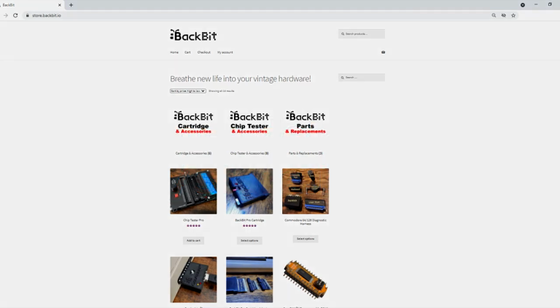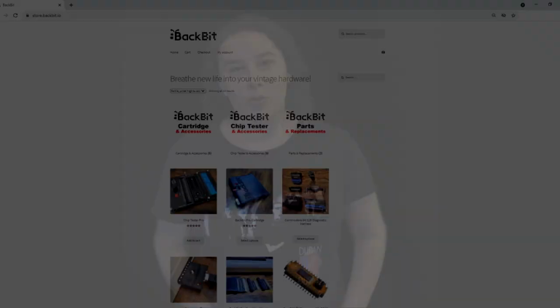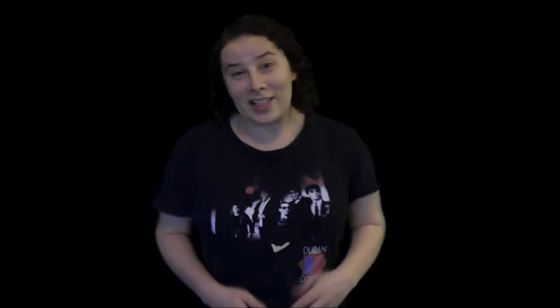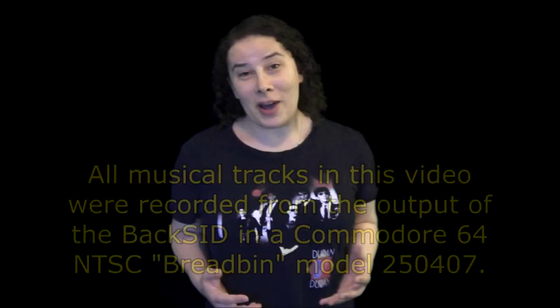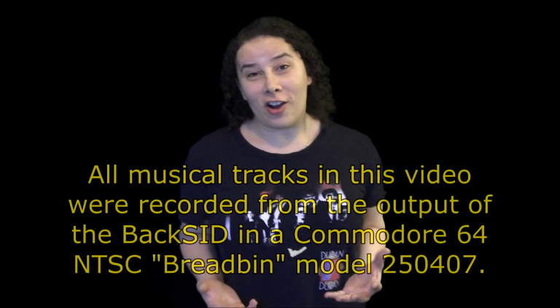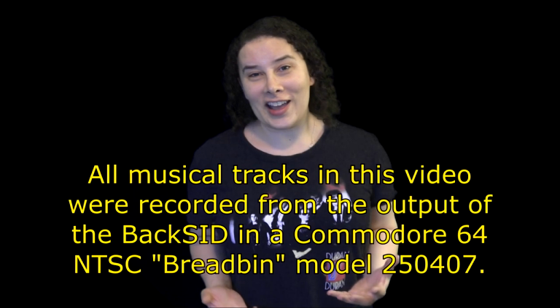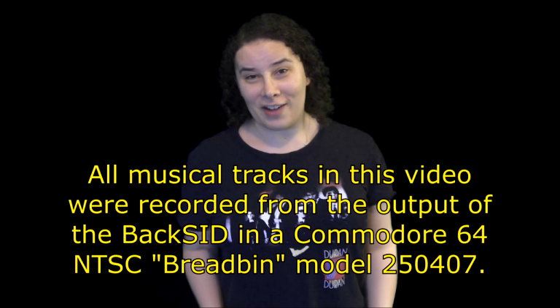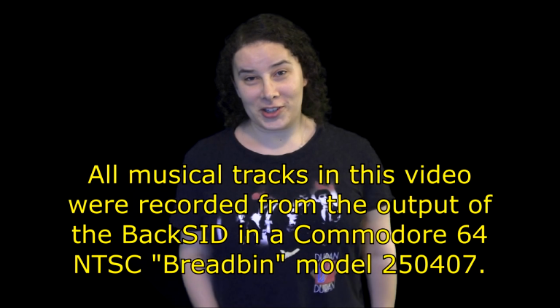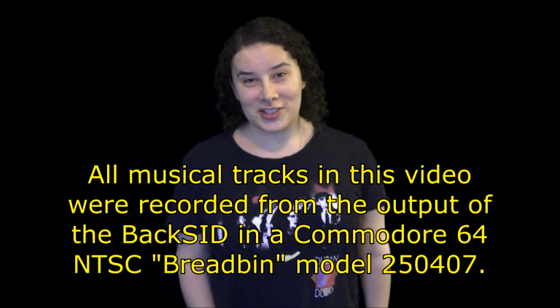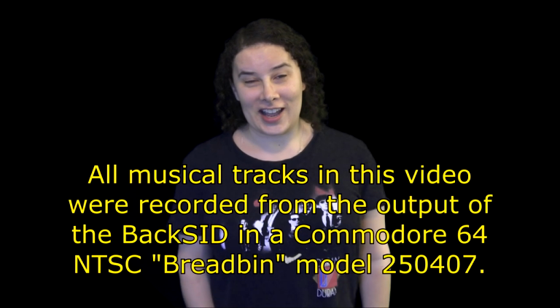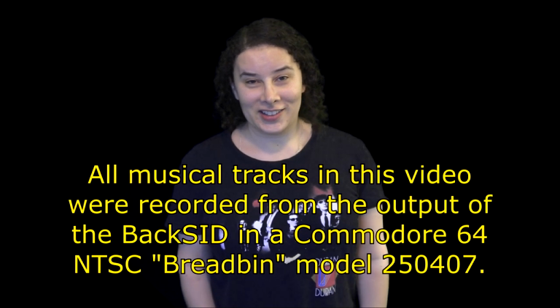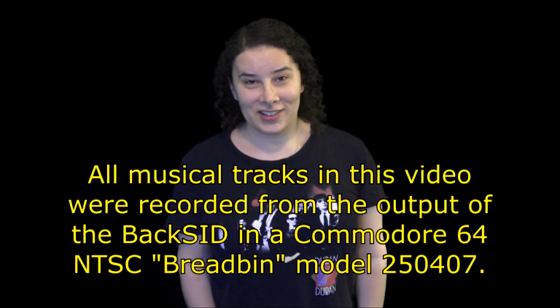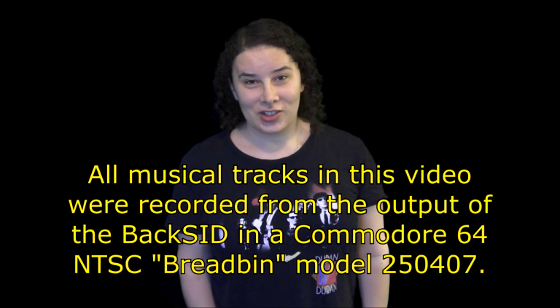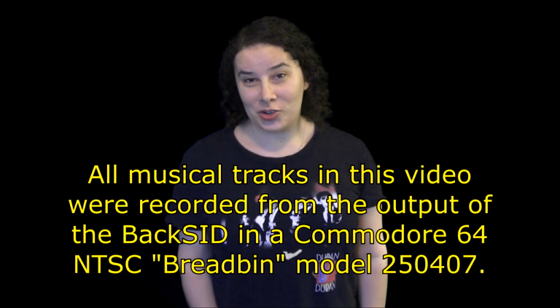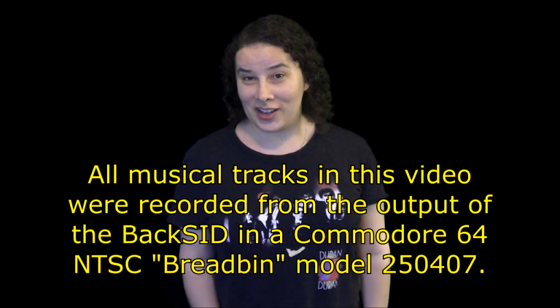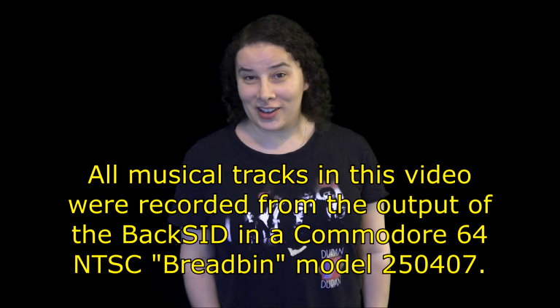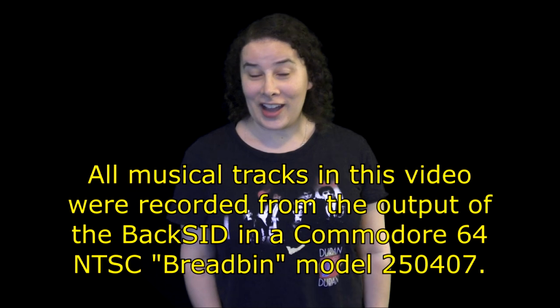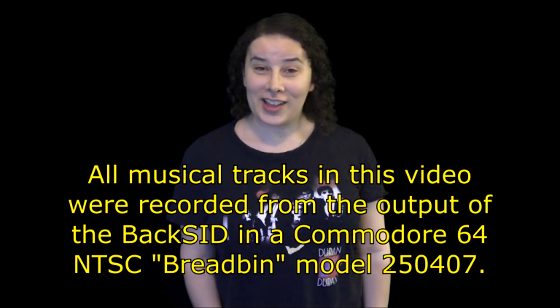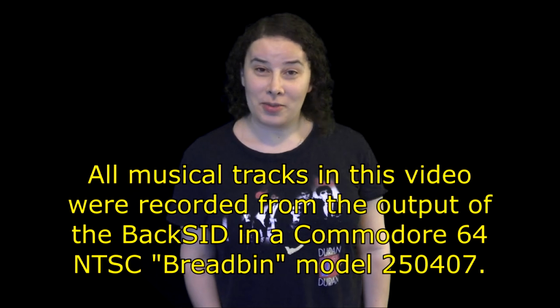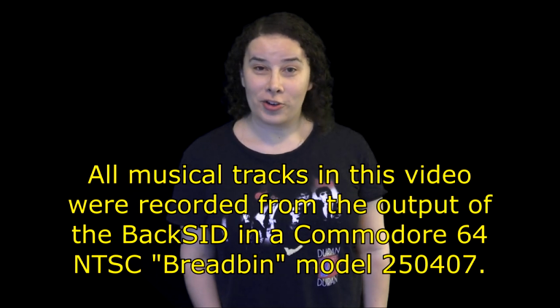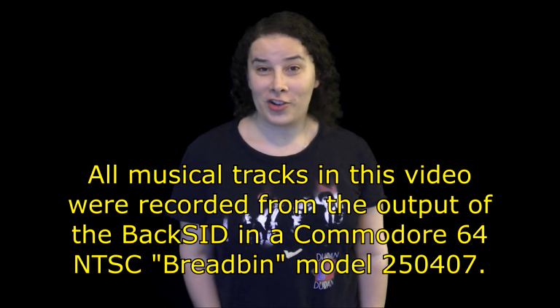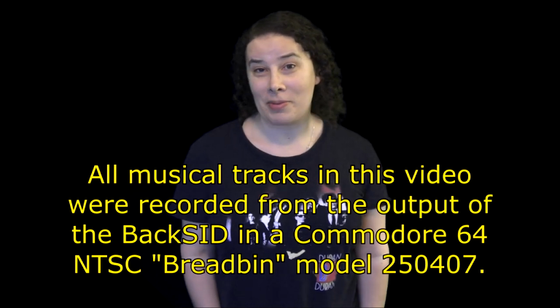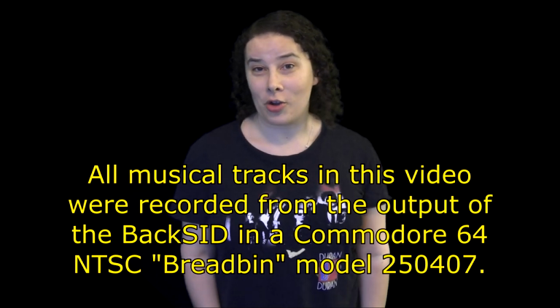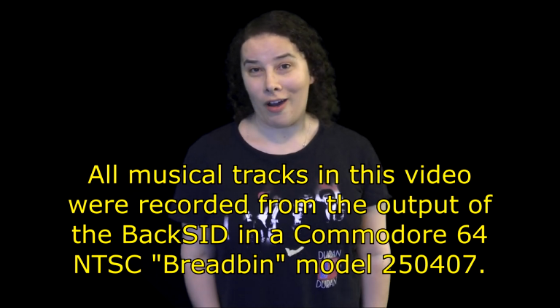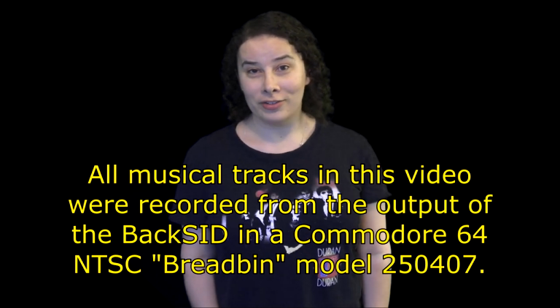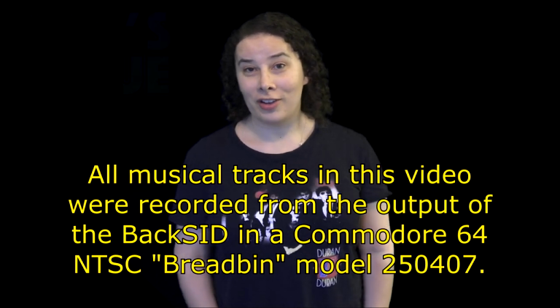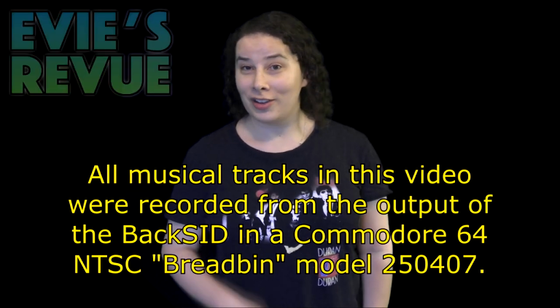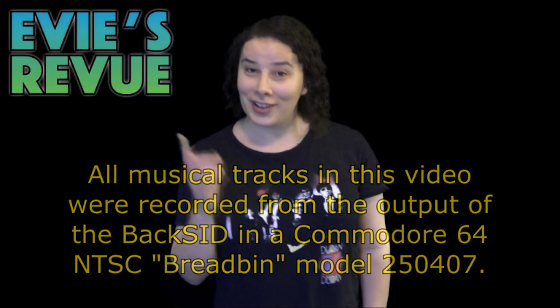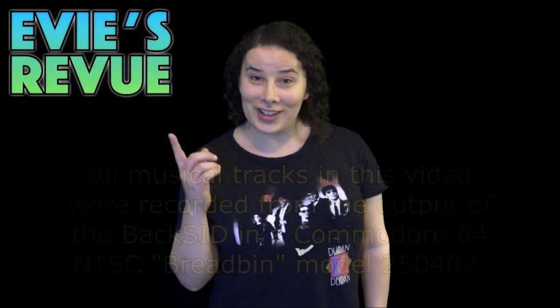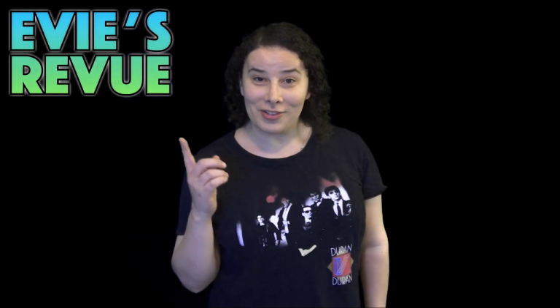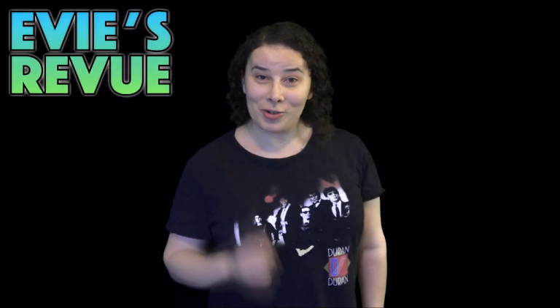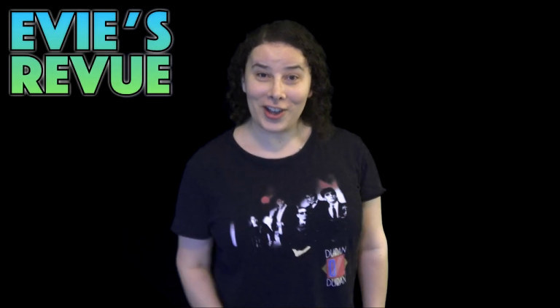Well, that's about all I have for you today. Tune in next time for another episode of Eevee's Review.